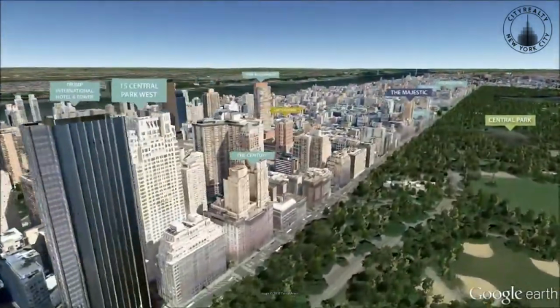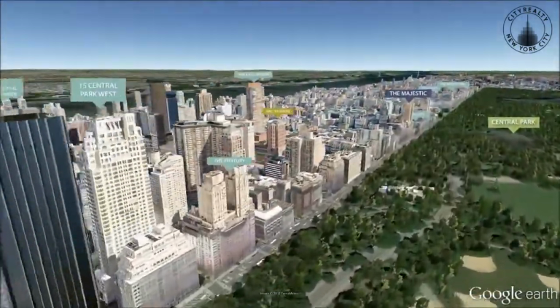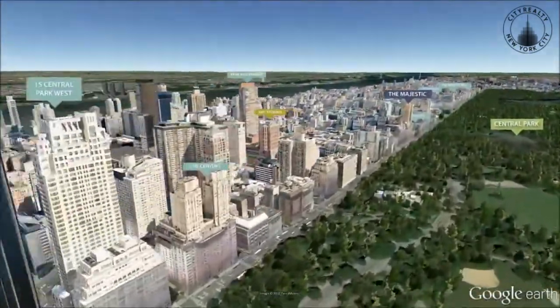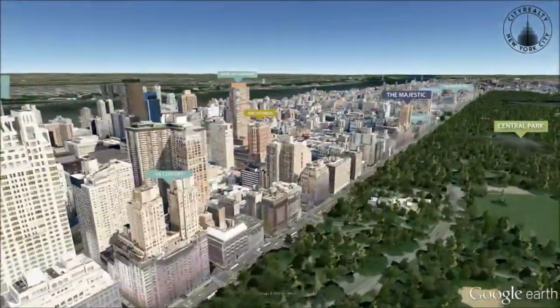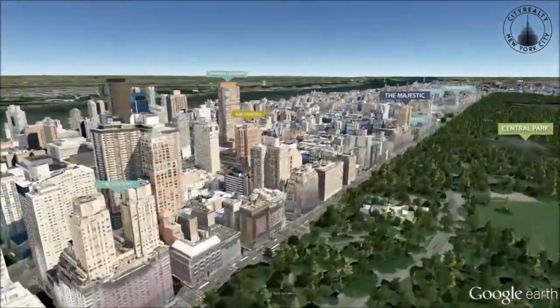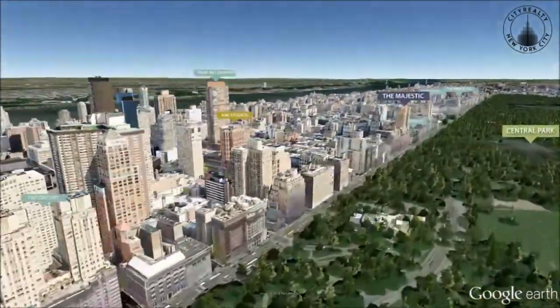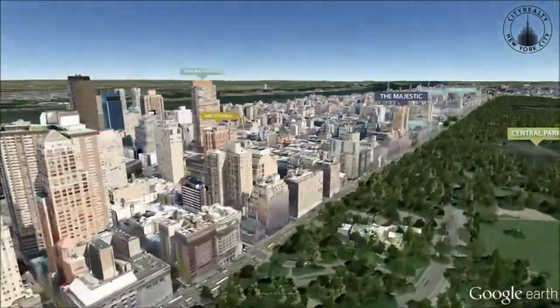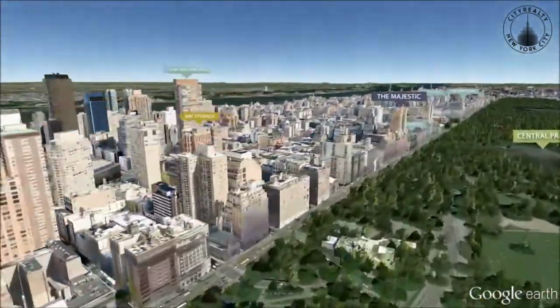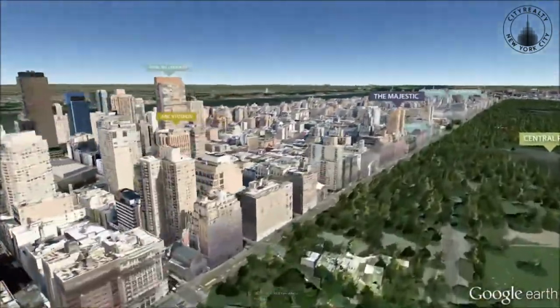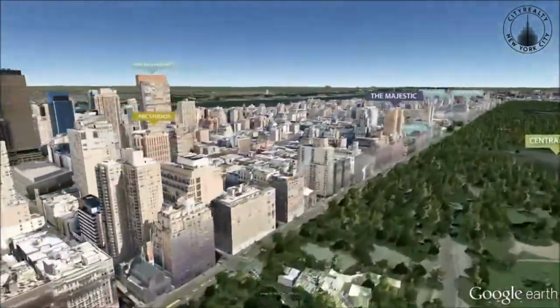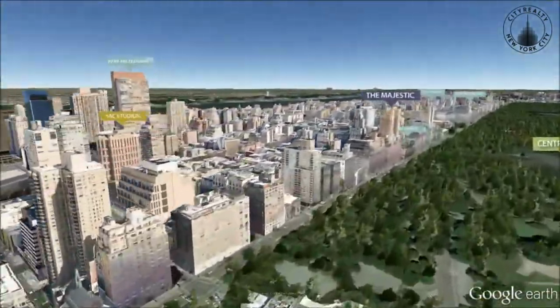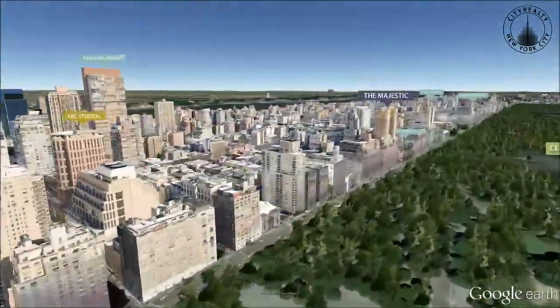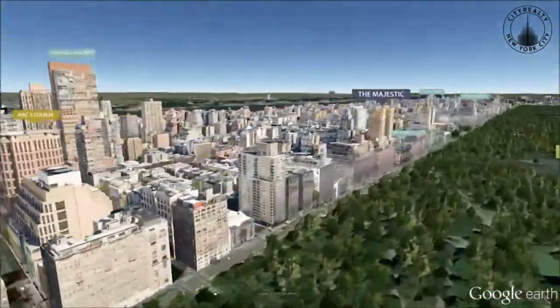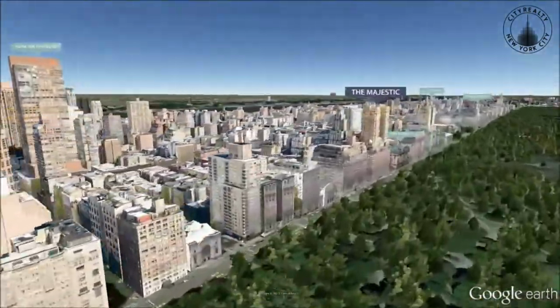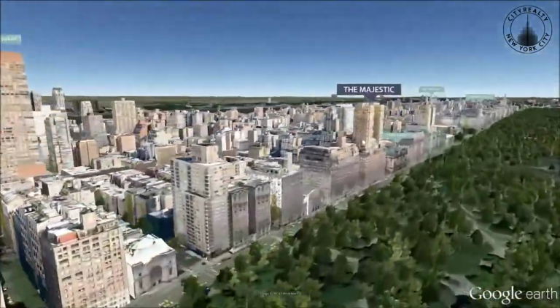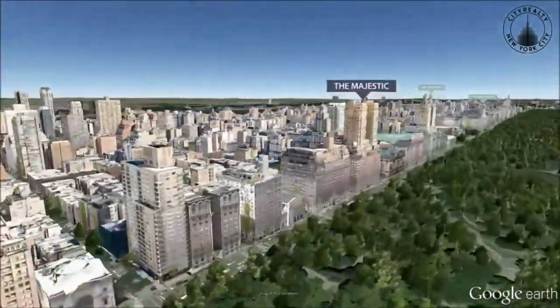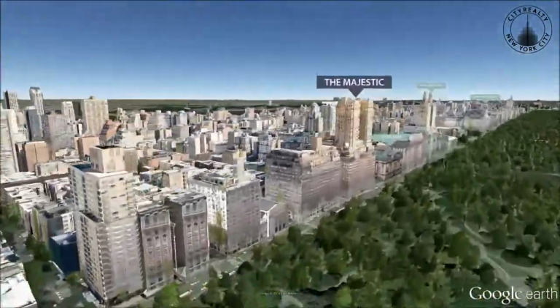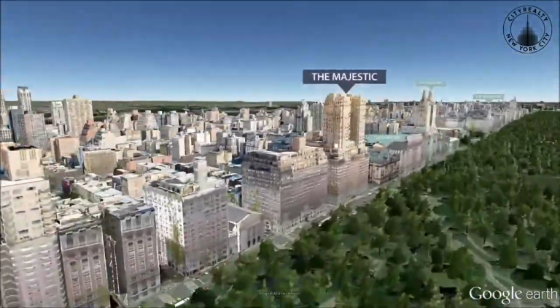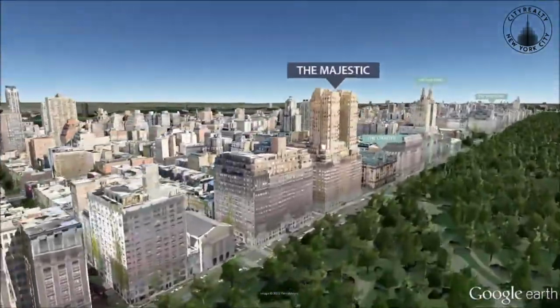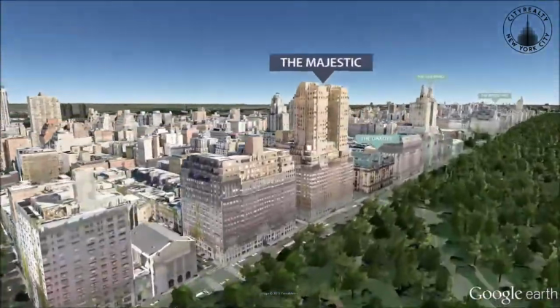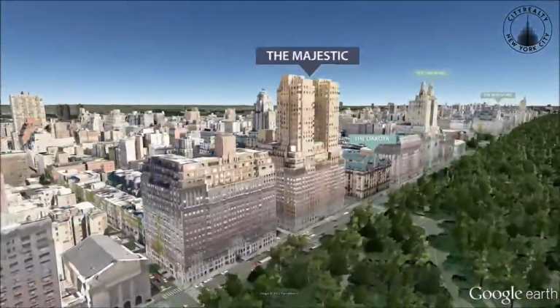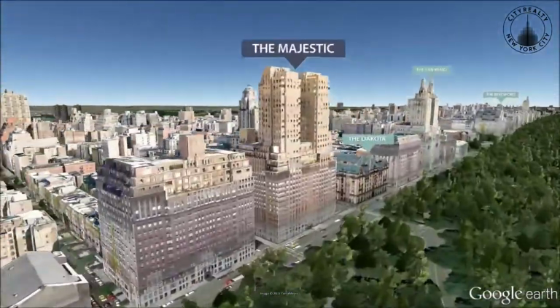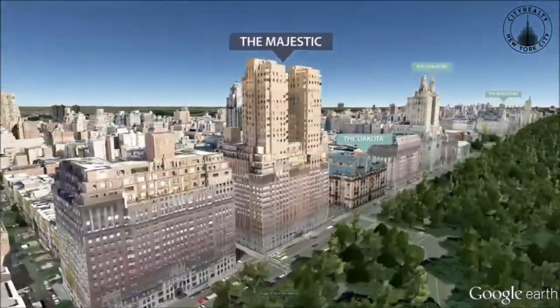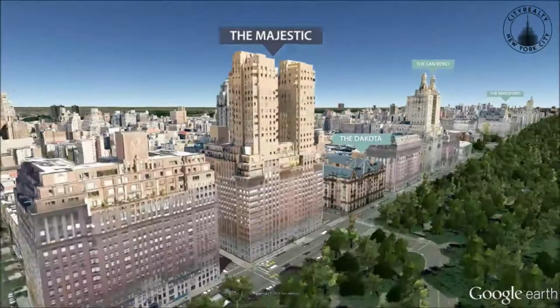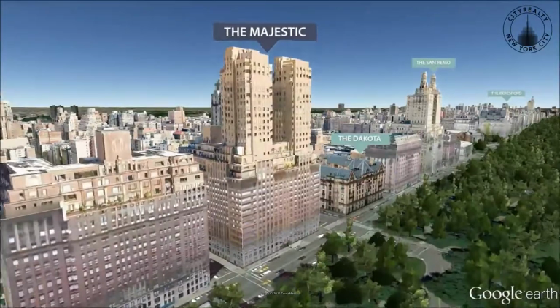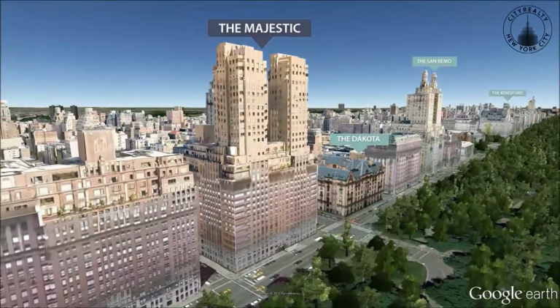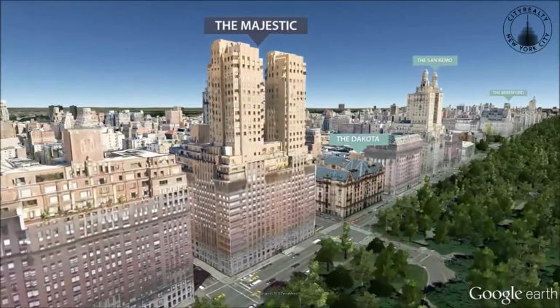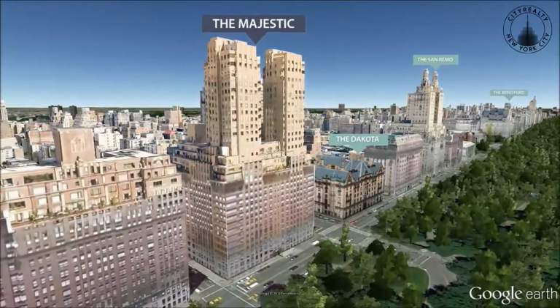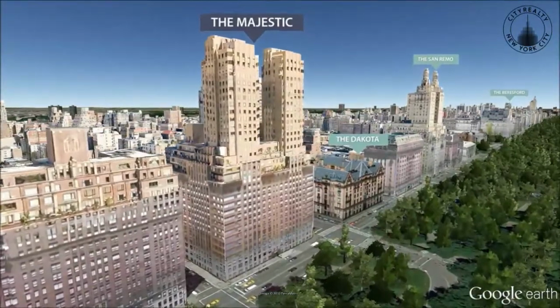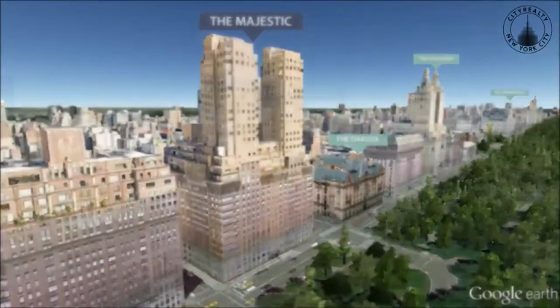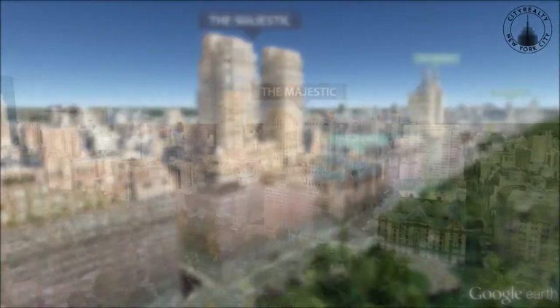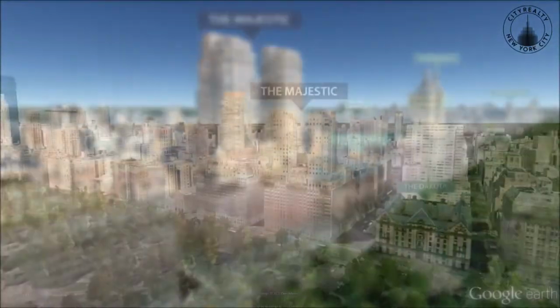The Majestic is across from Strawberry Fields in Central Park and from the Dakota Building.